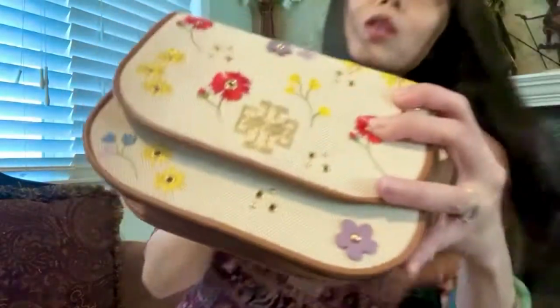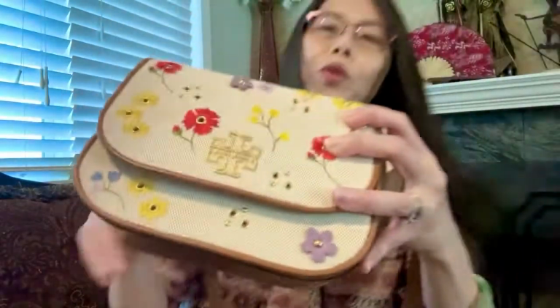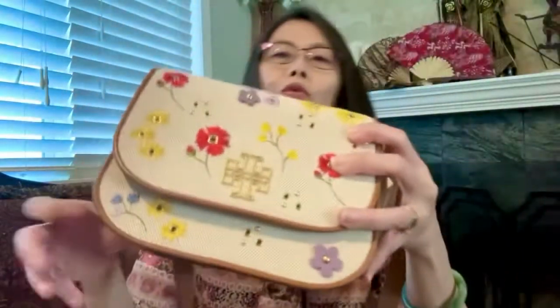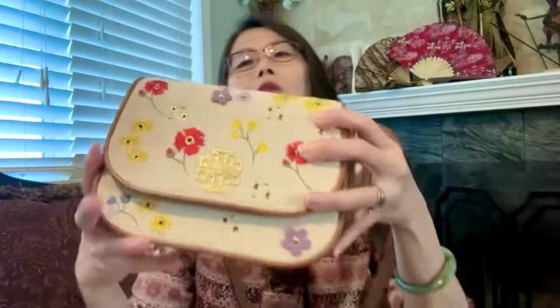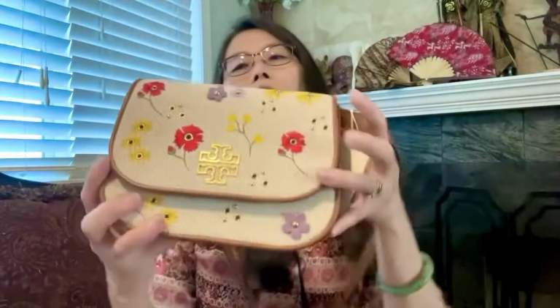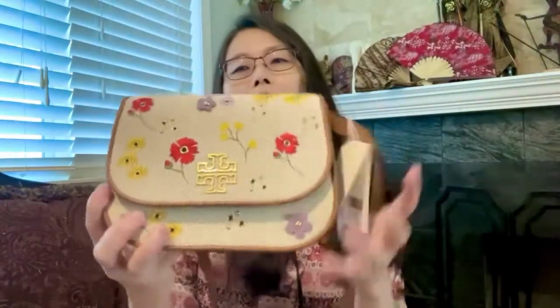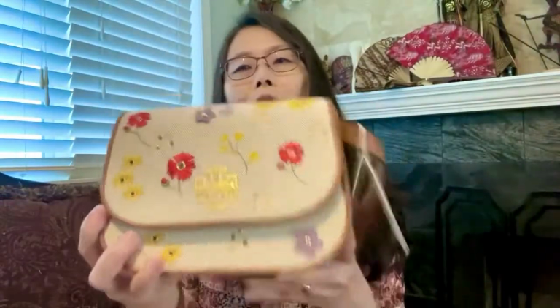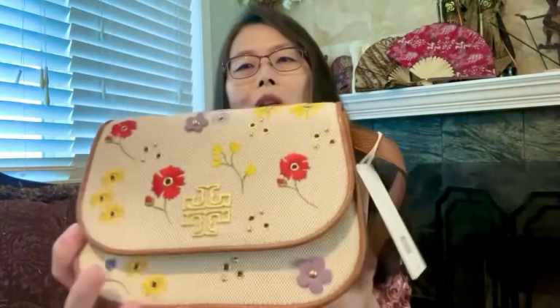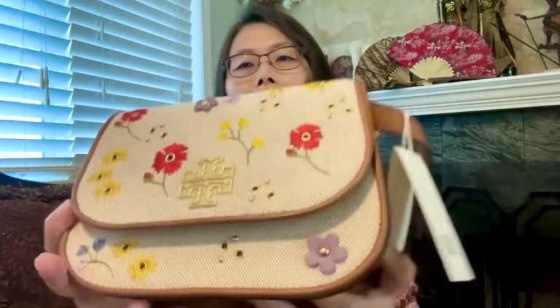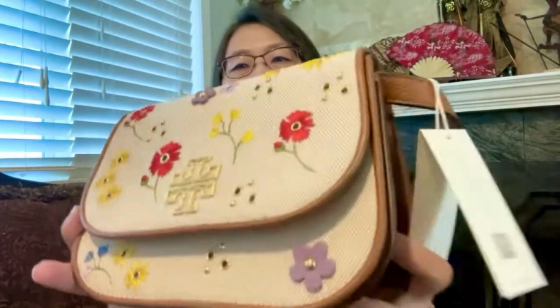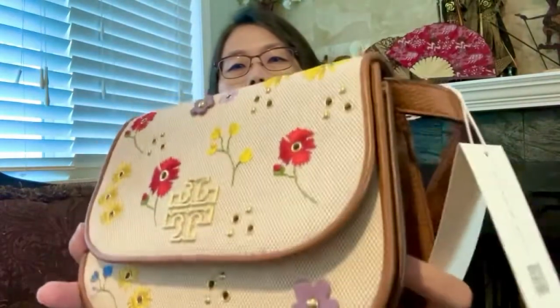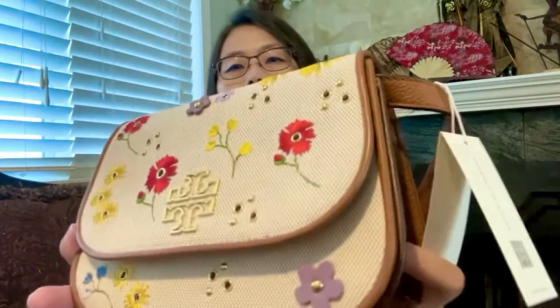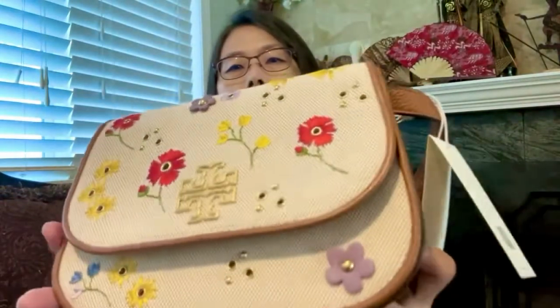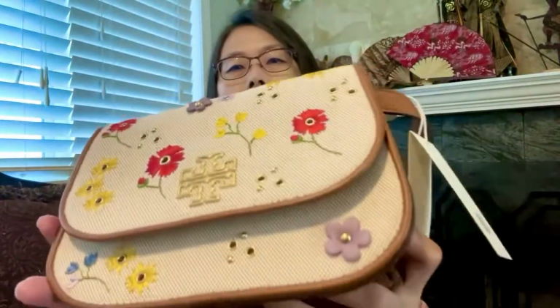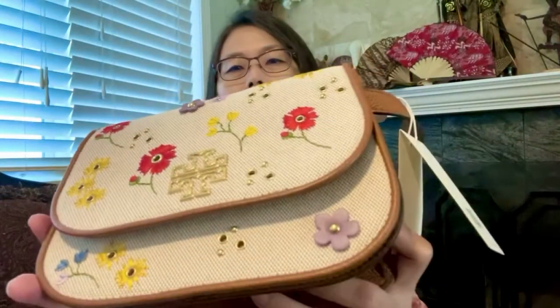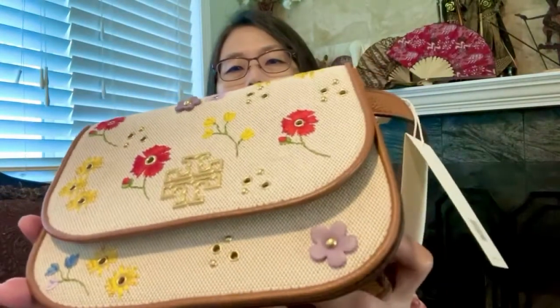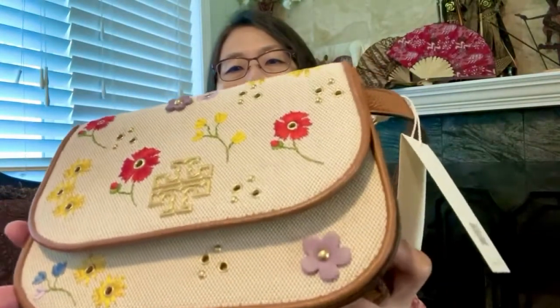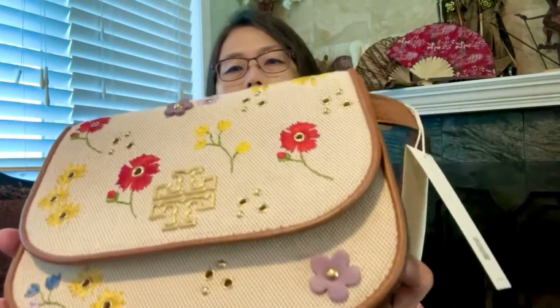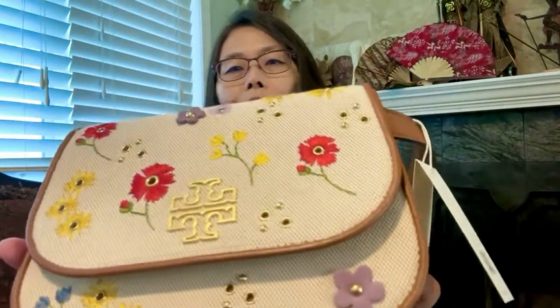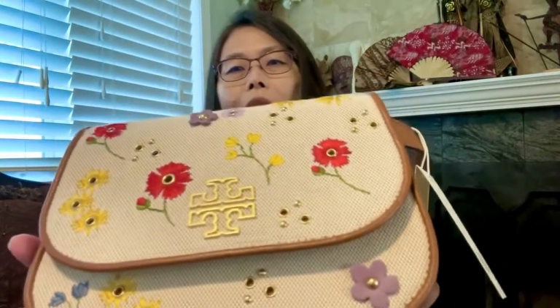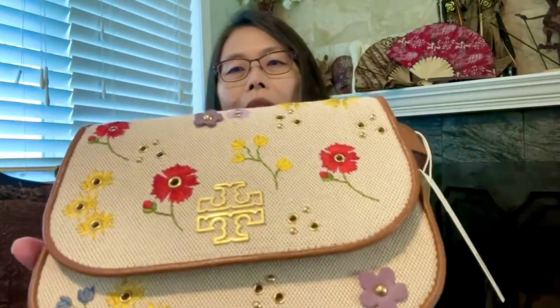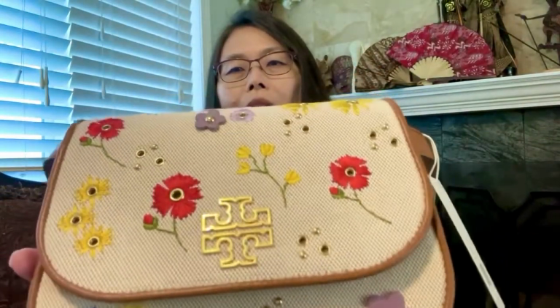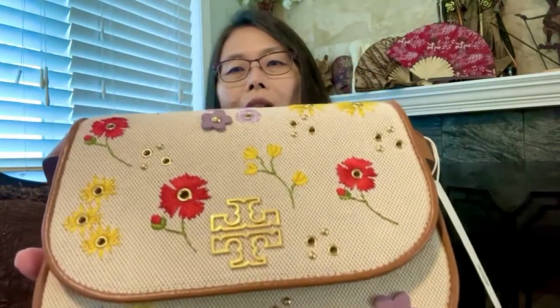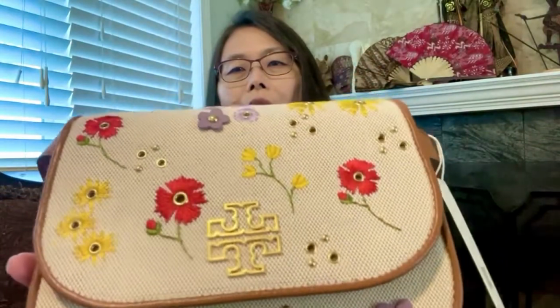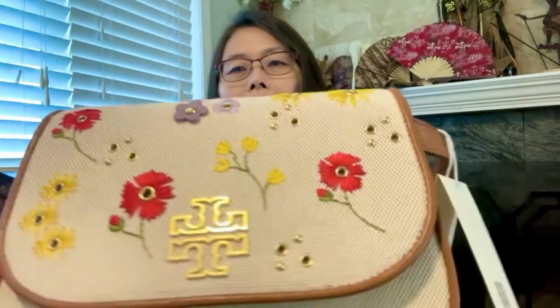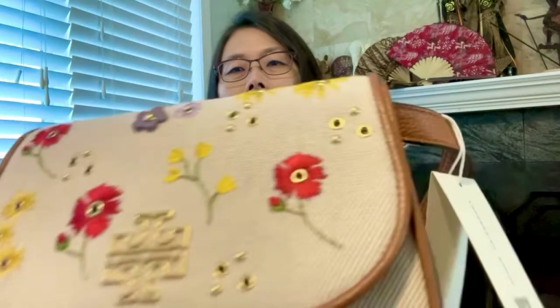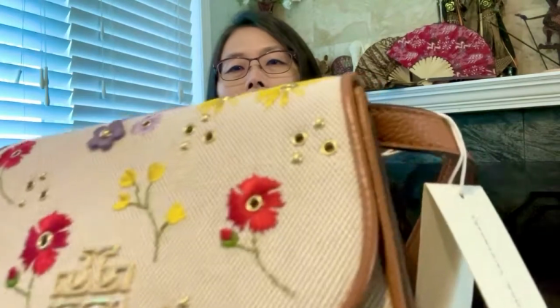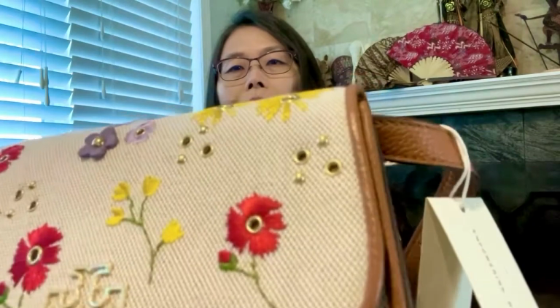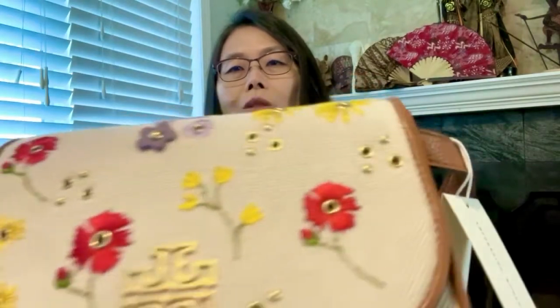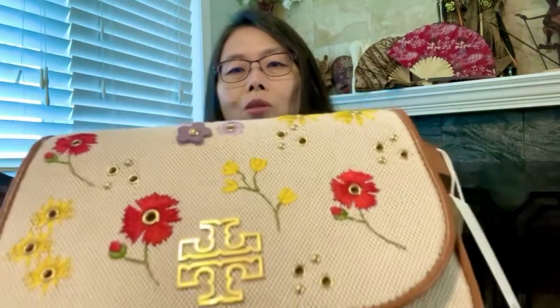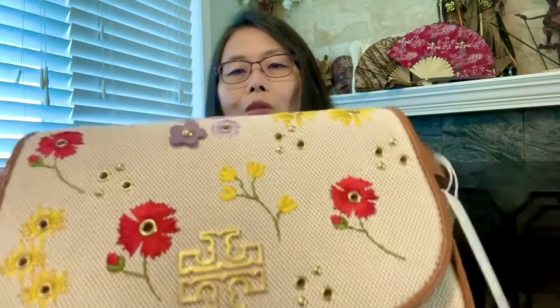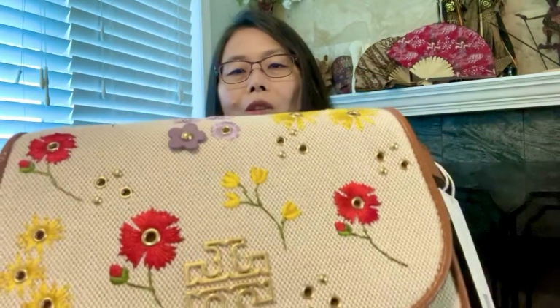Still beautiful, summery with all those flowers — purple, red, and yellow — and all those rivets.